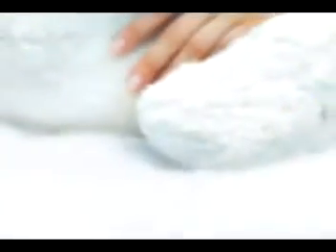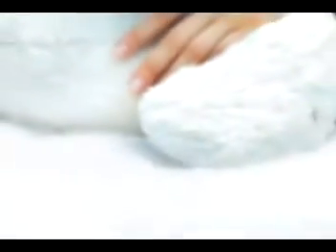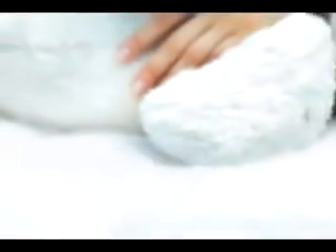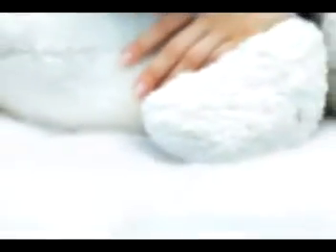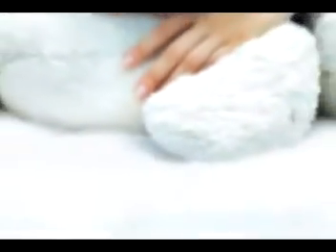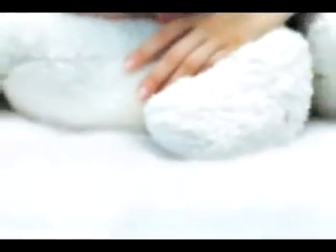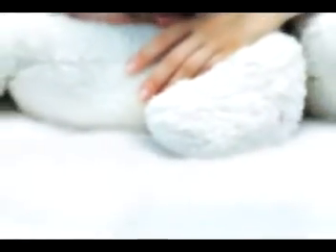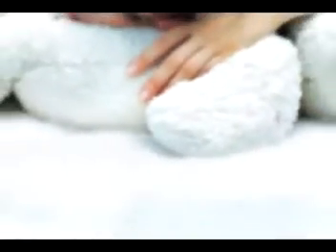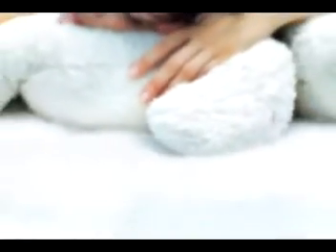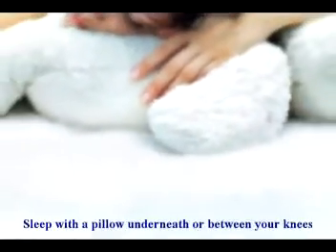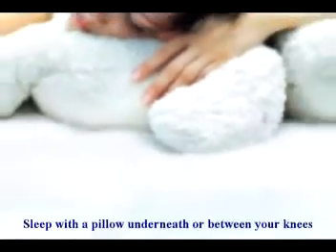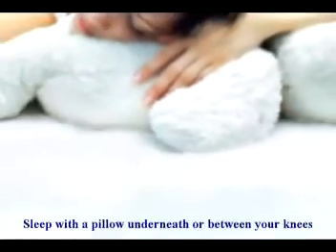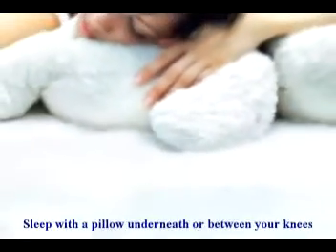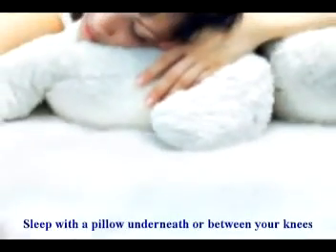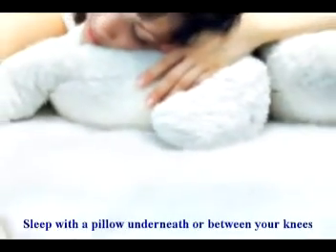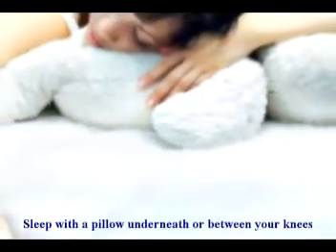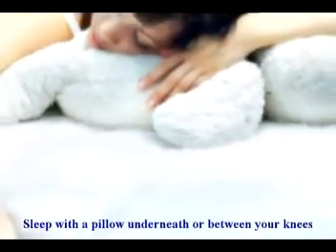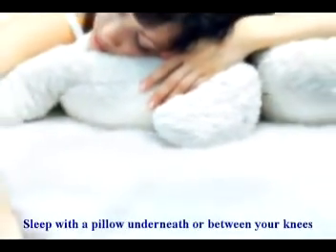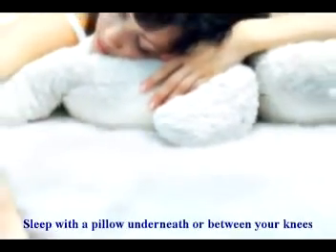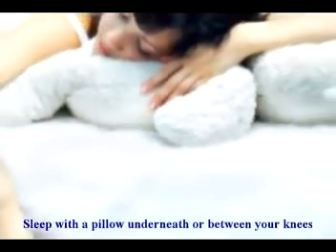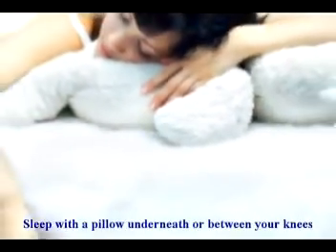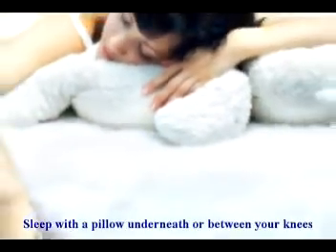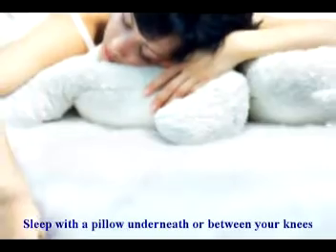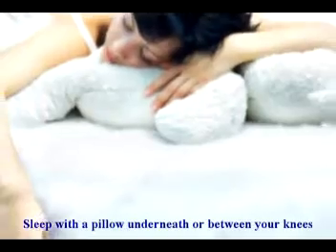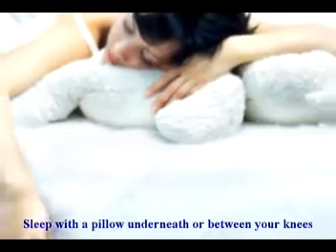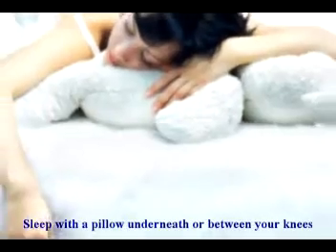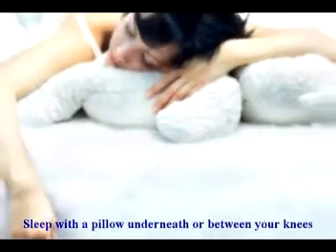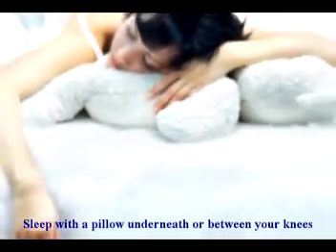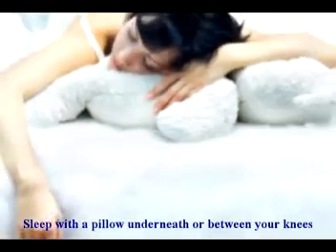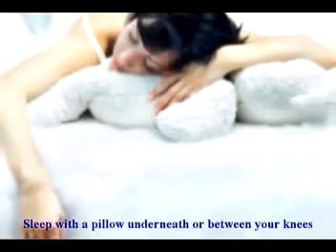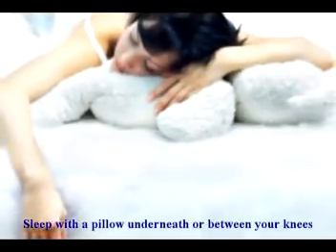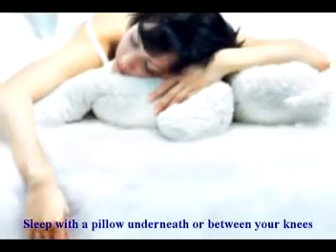Number six: sleep with a pillow underneath or between your knees.